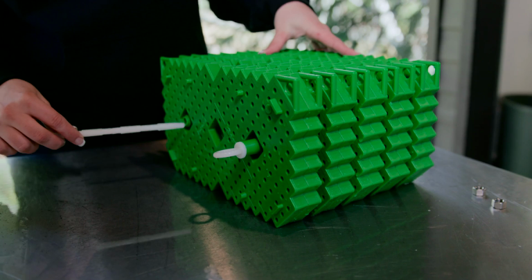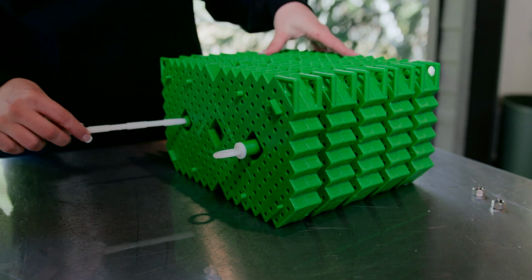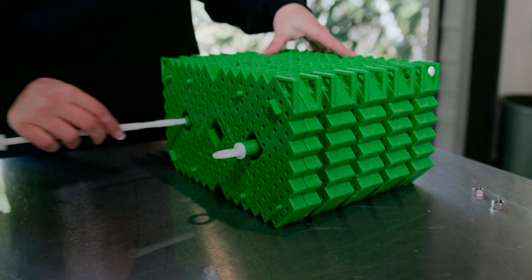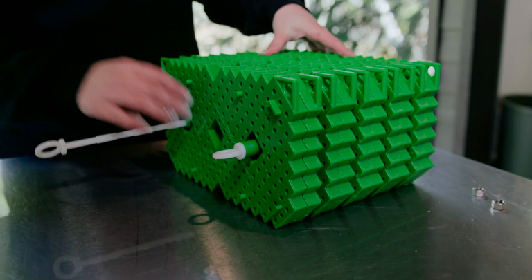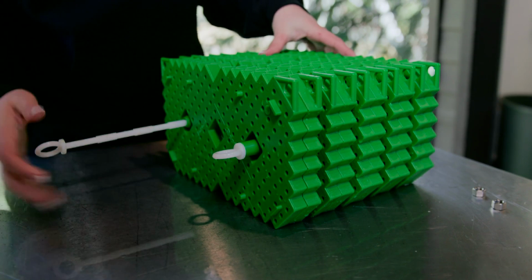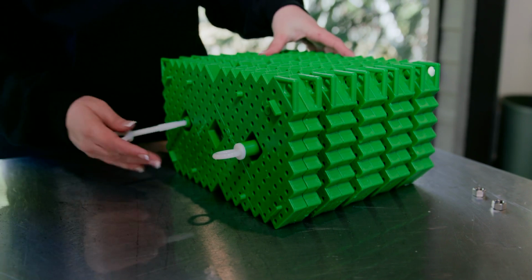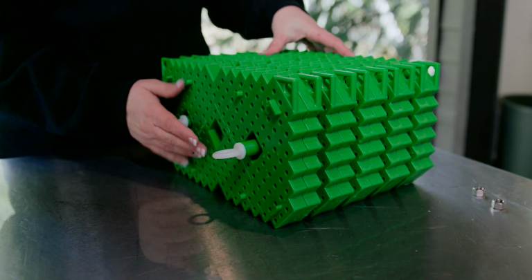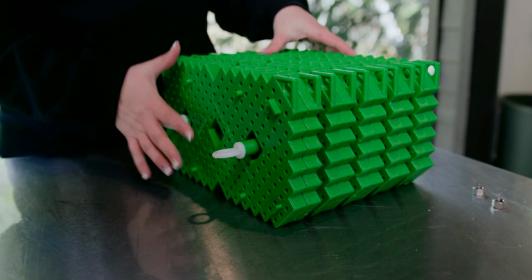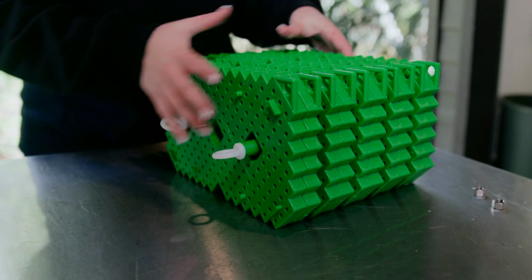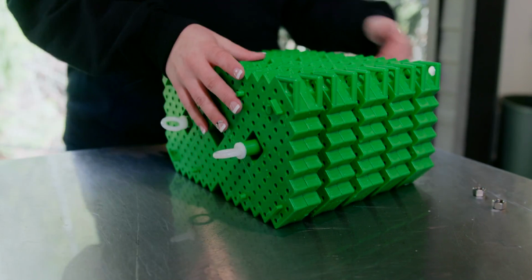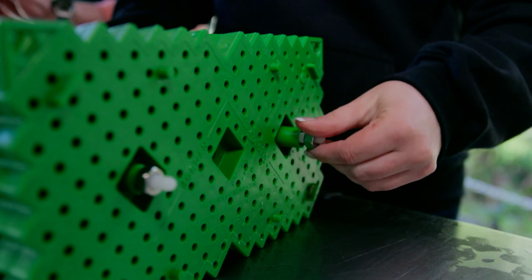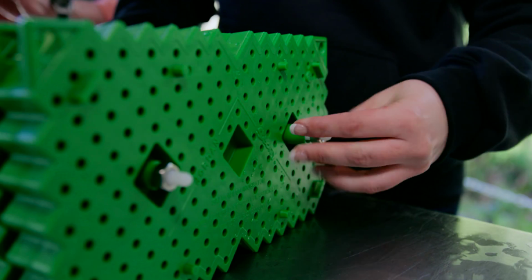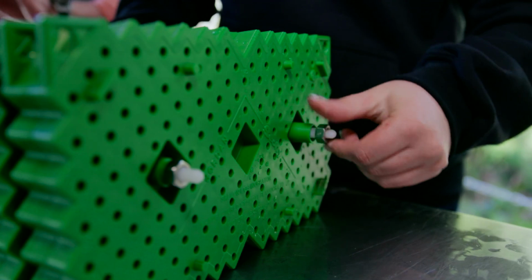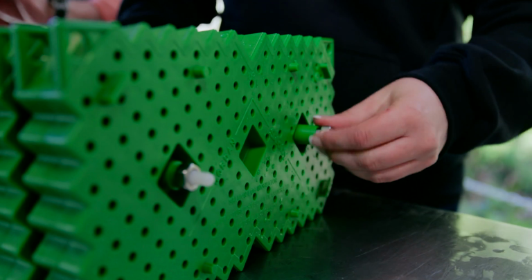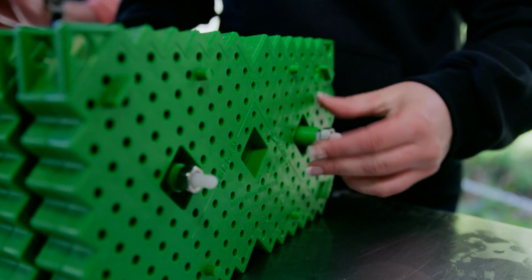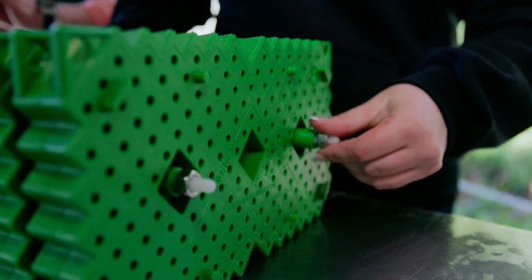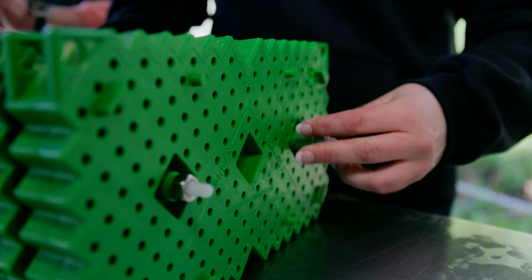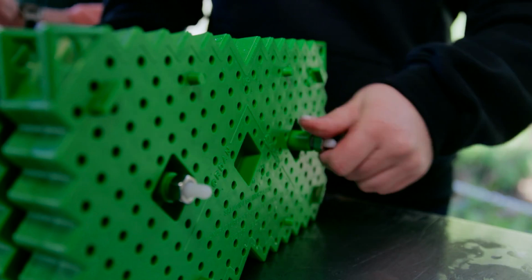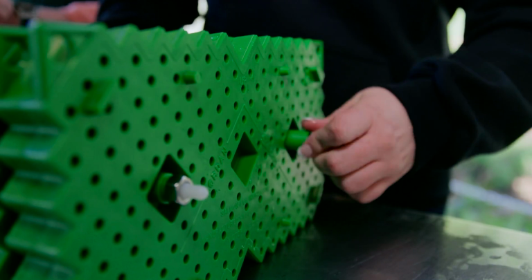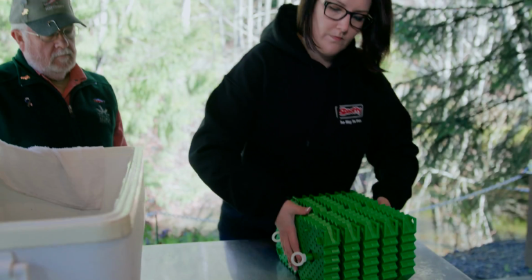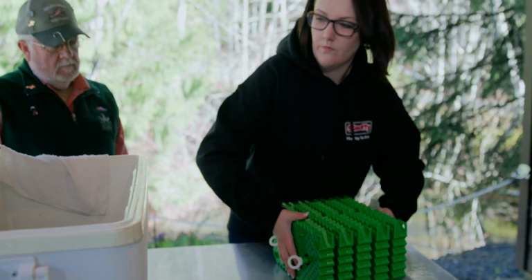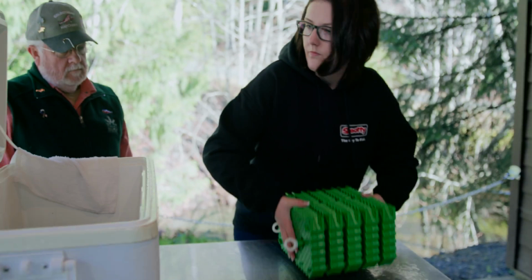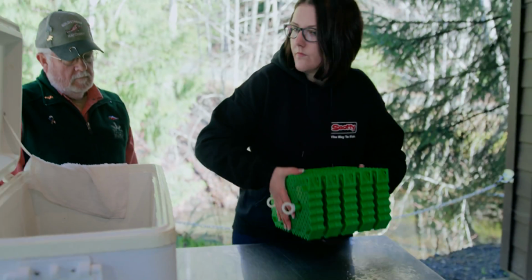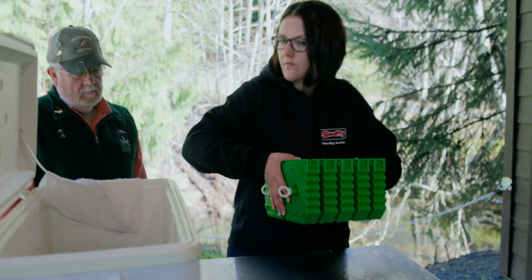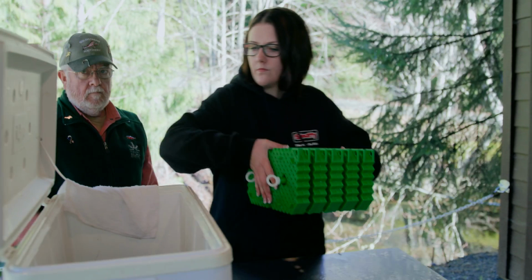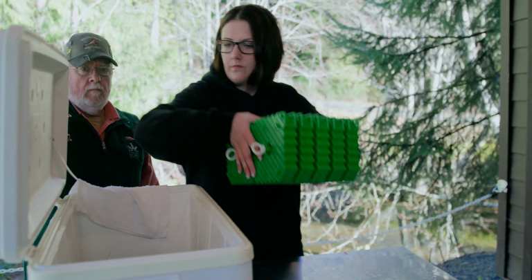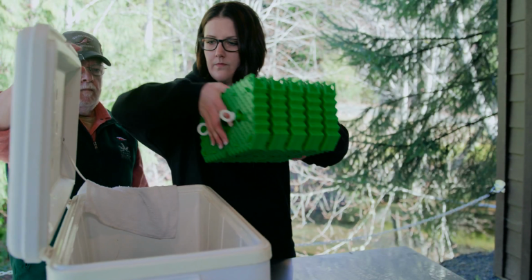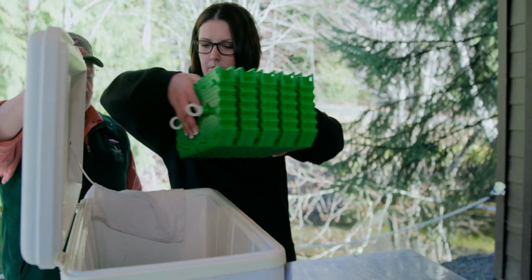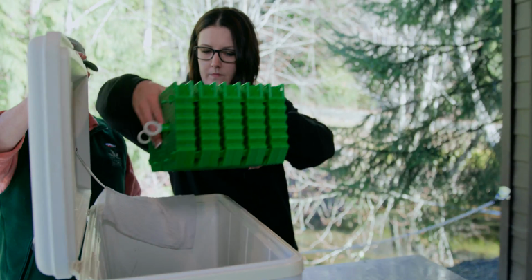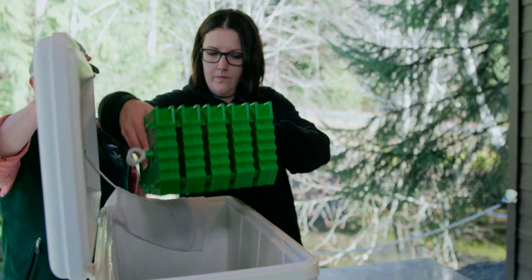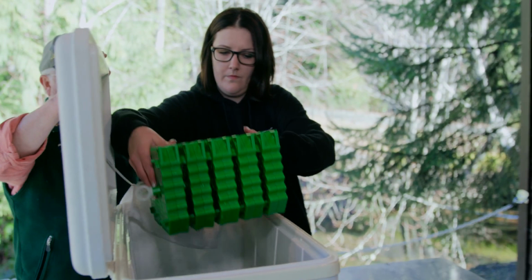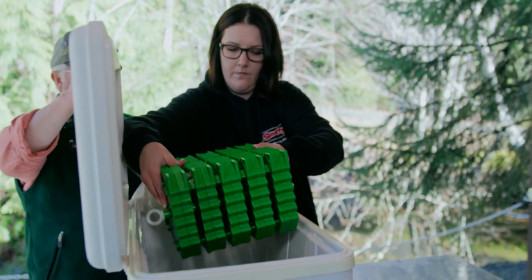Once the eyed eggs have been loaded into the cassettes and fastened together, the incubator is ready for transportation to a watershed.